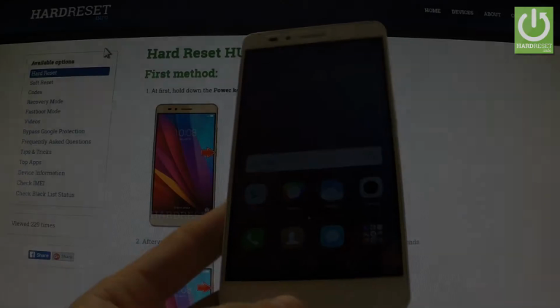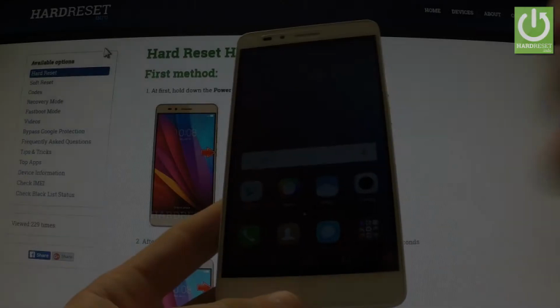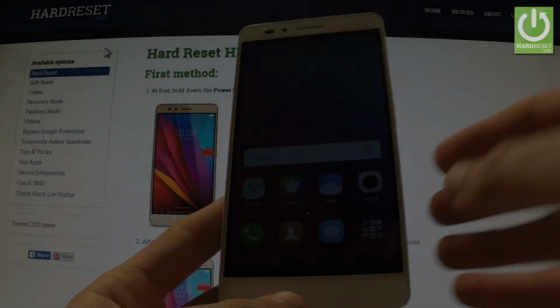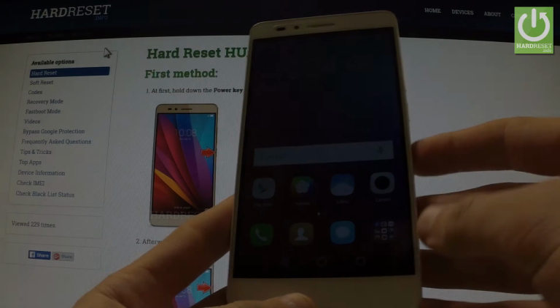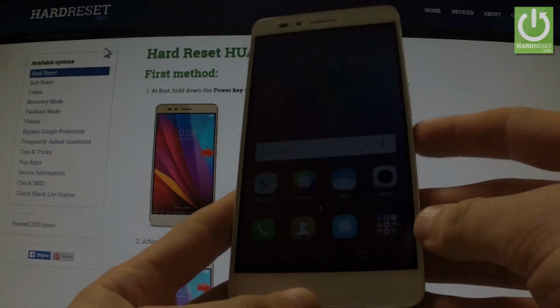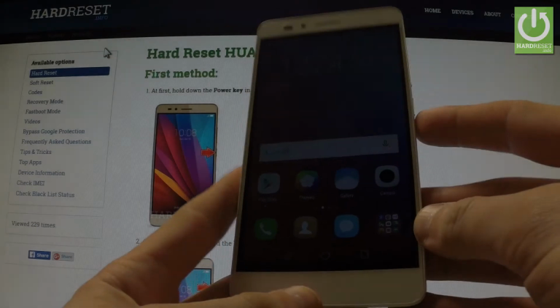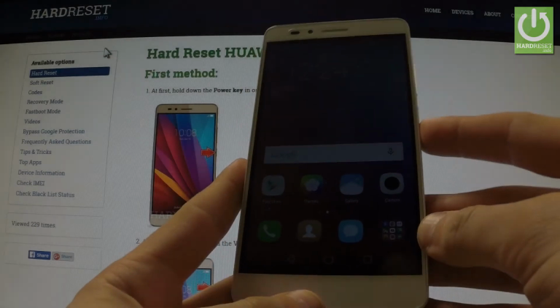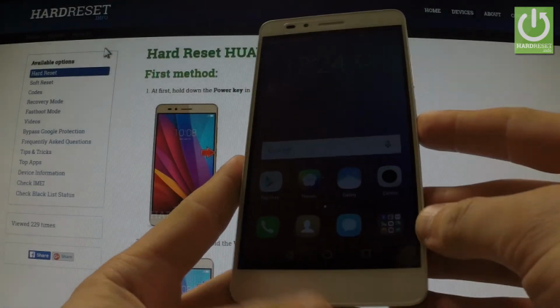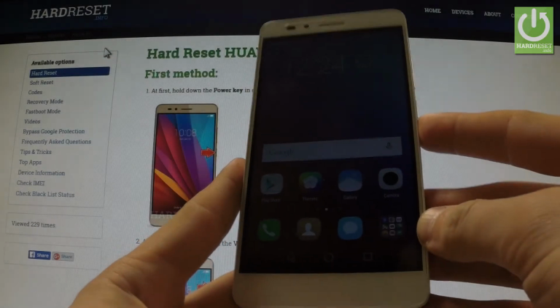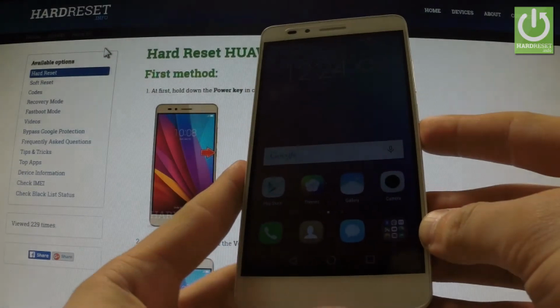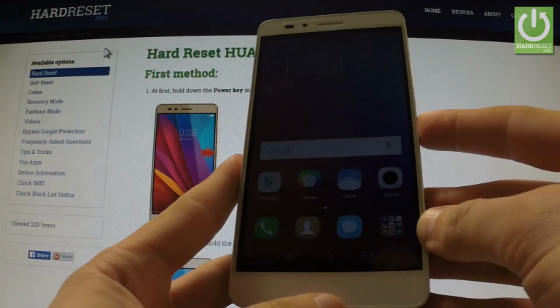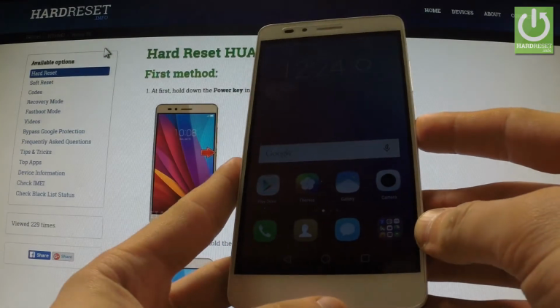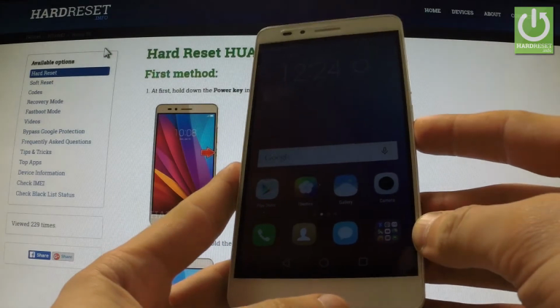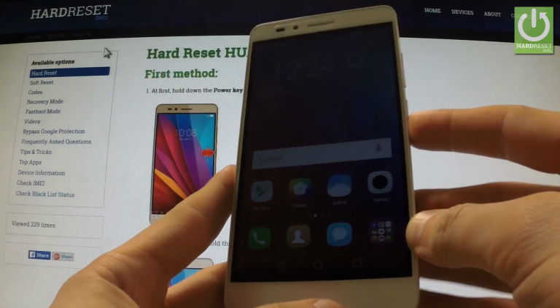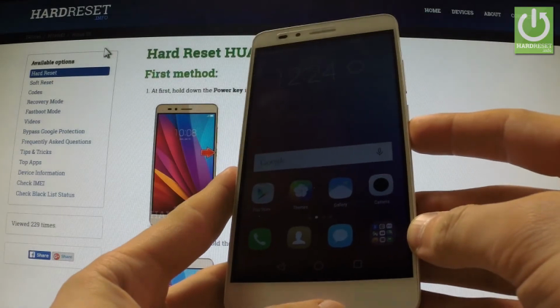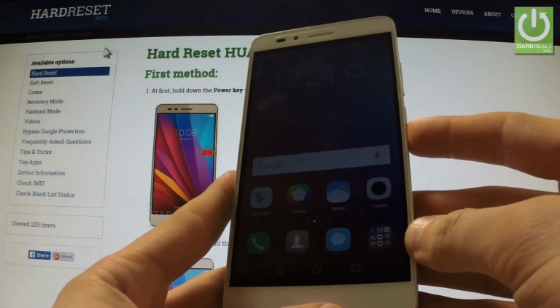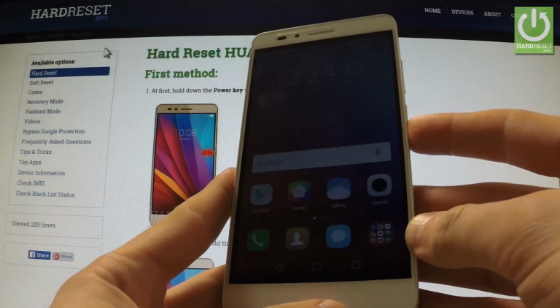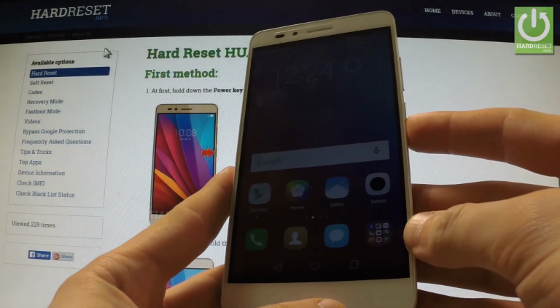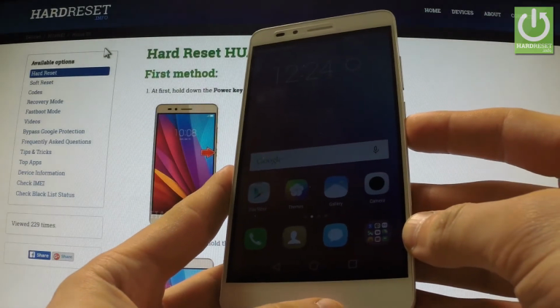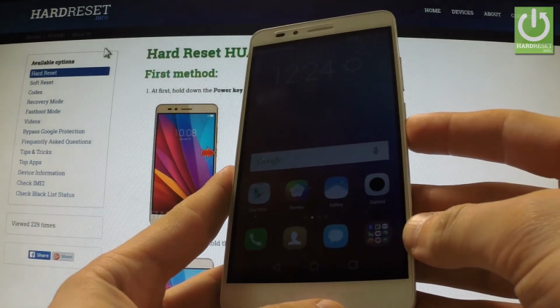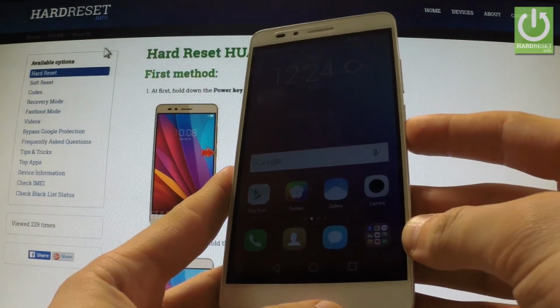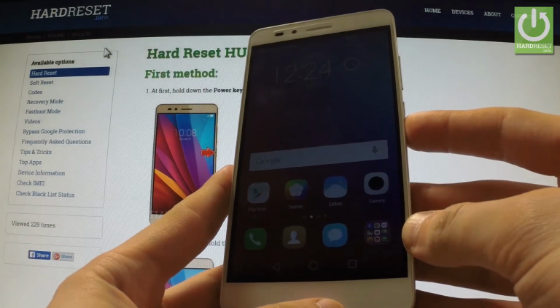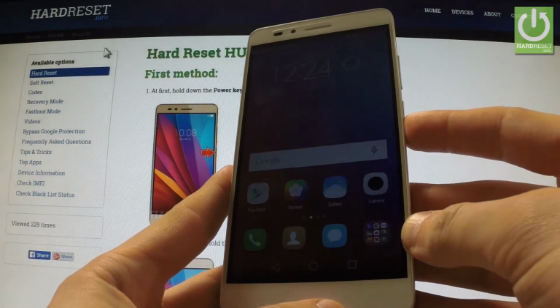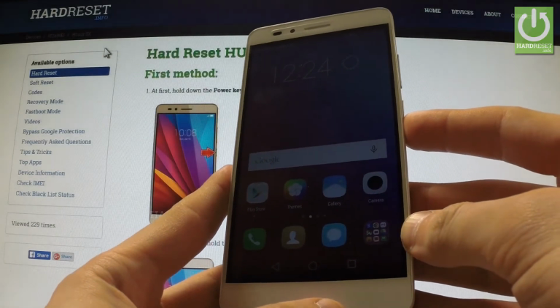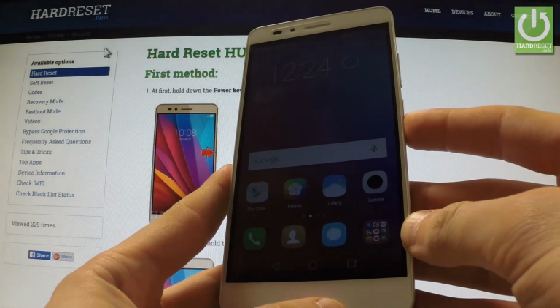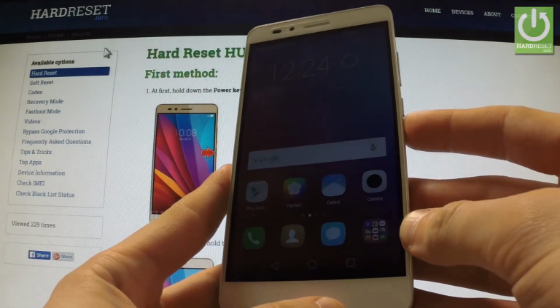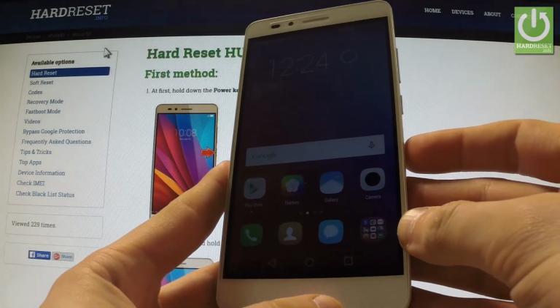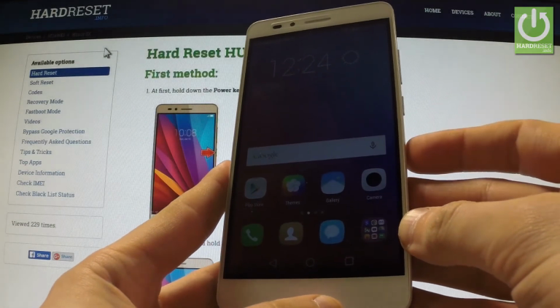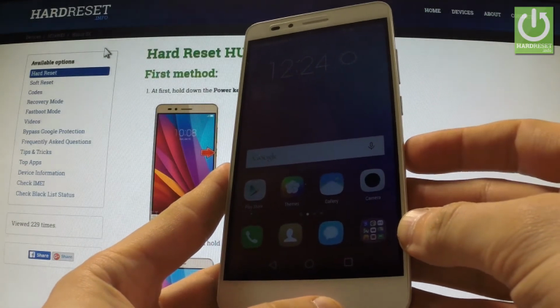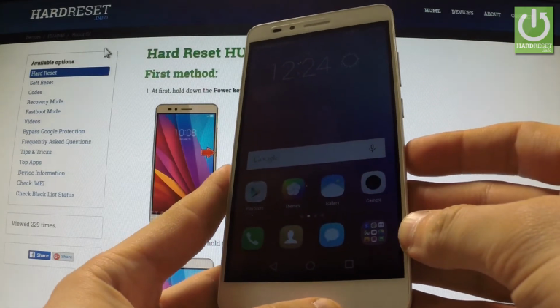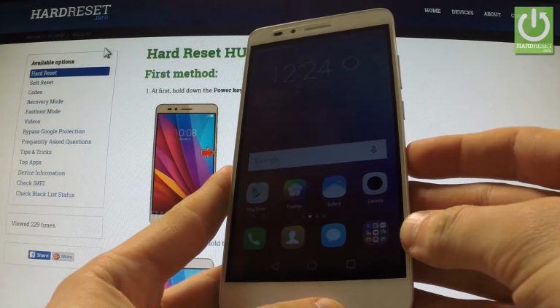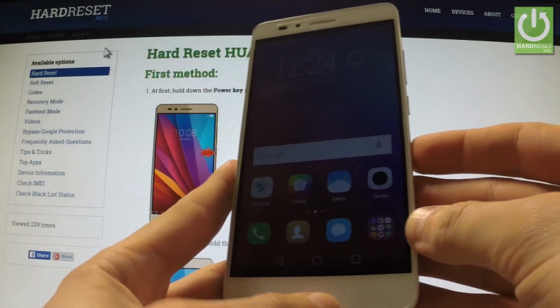Here I have the Honor 5X and I'm going to show you how to enter download mode on this device.